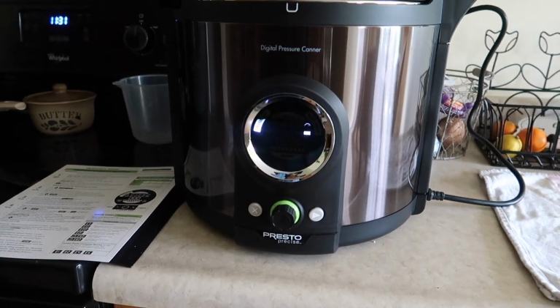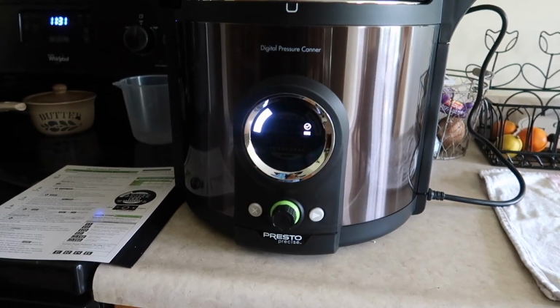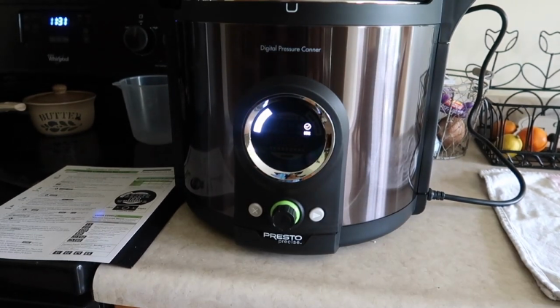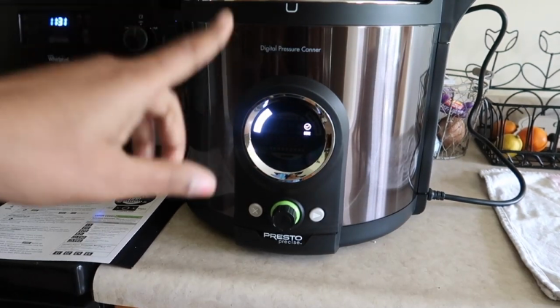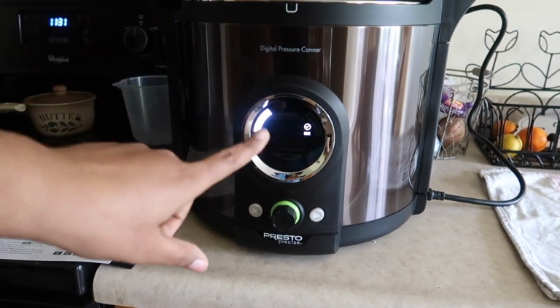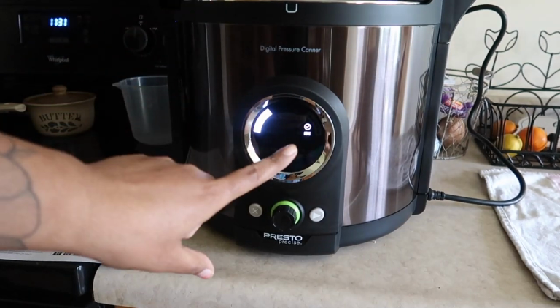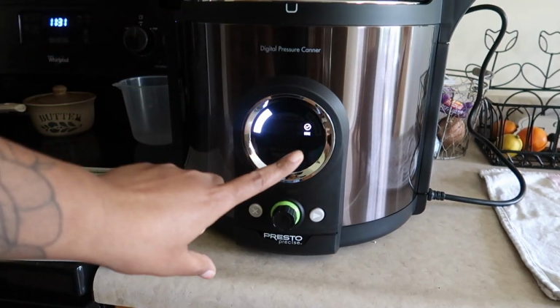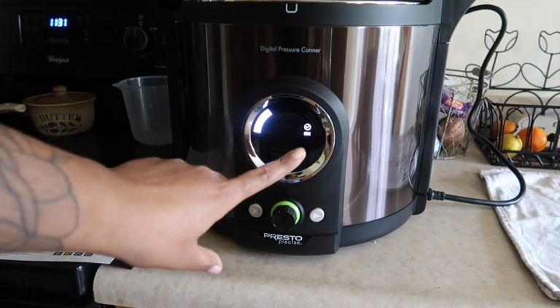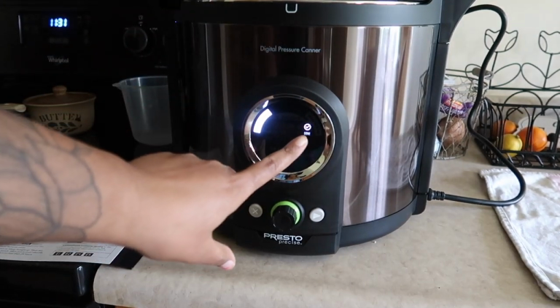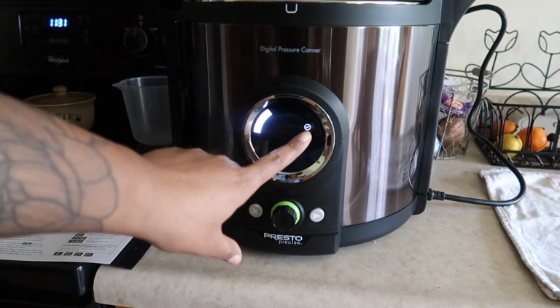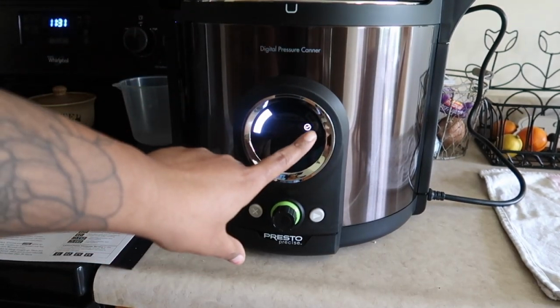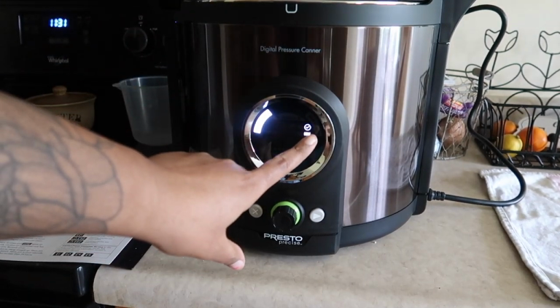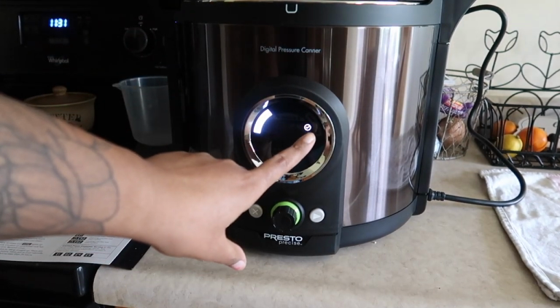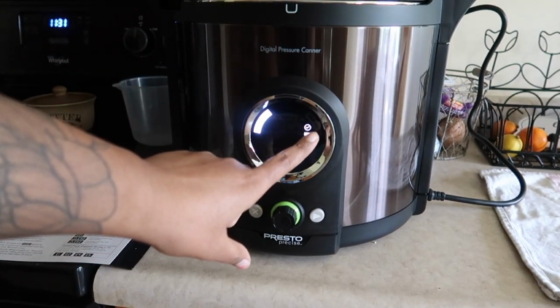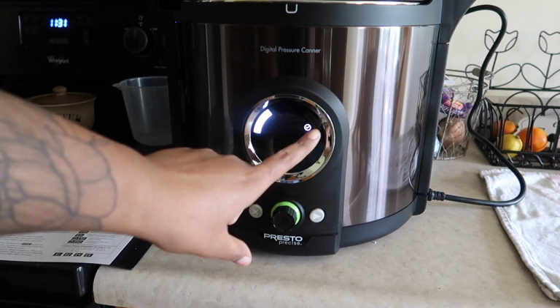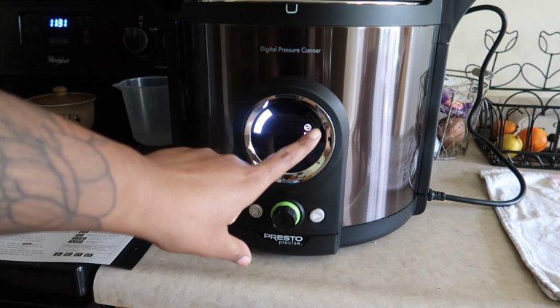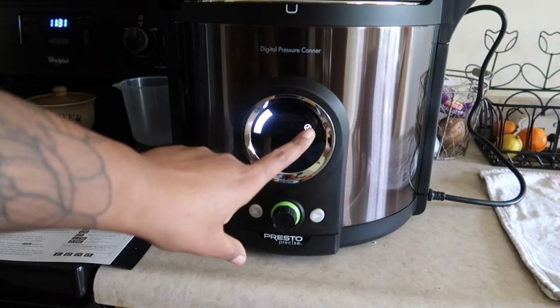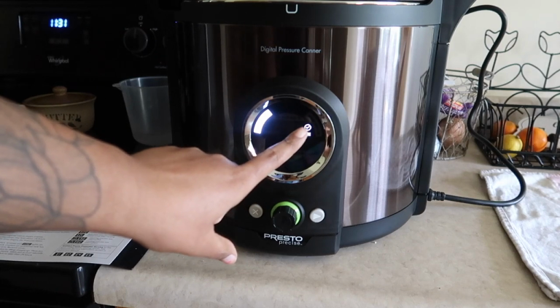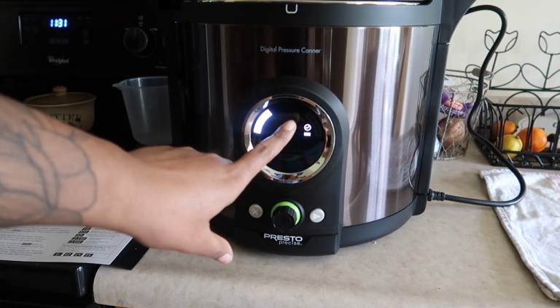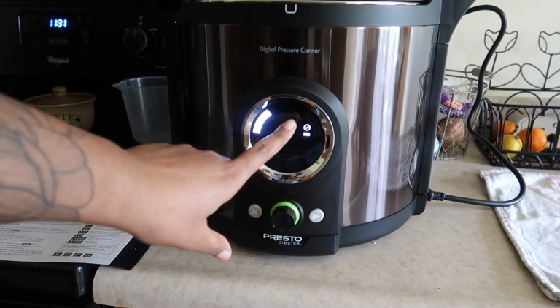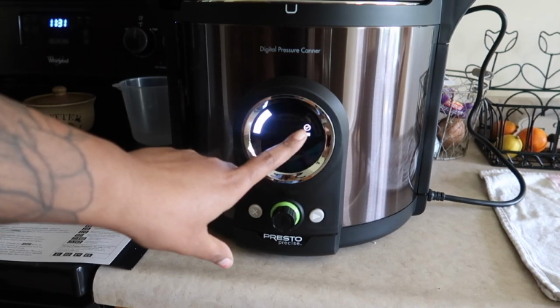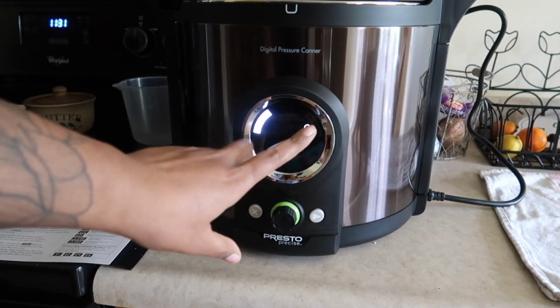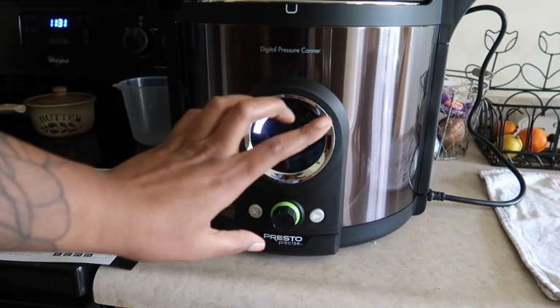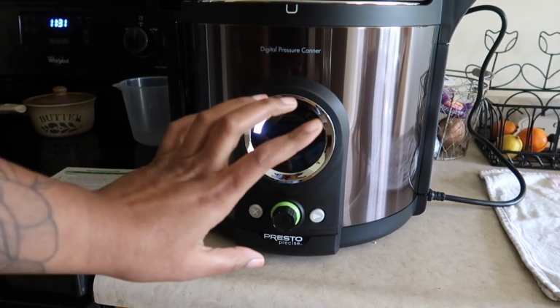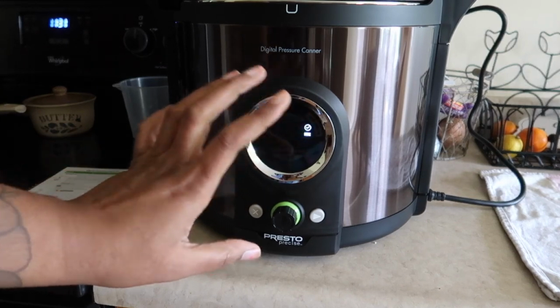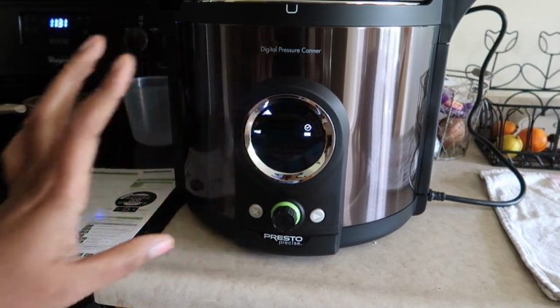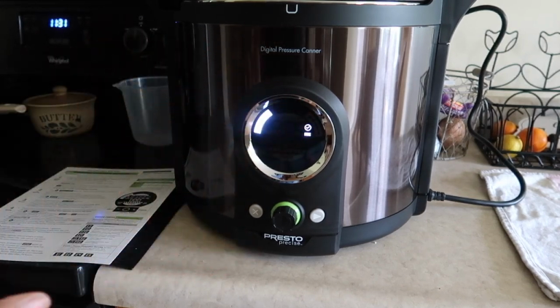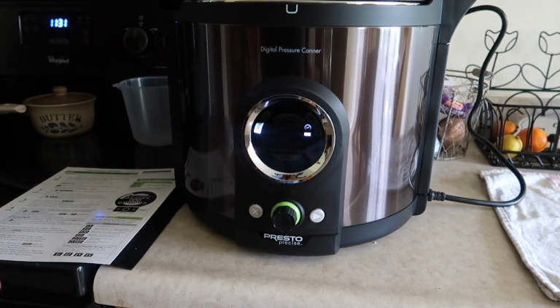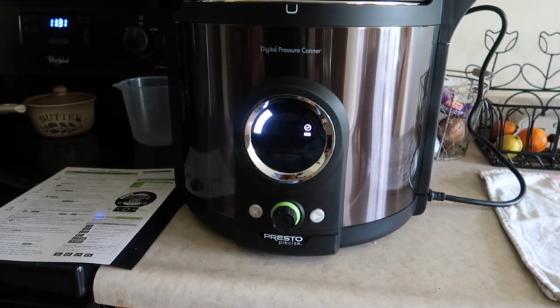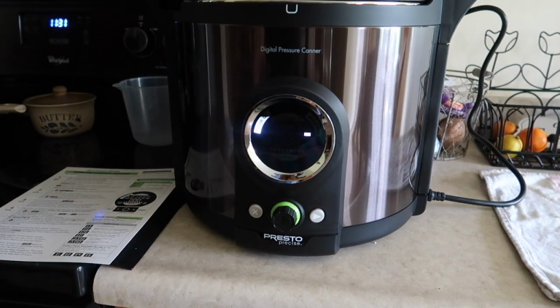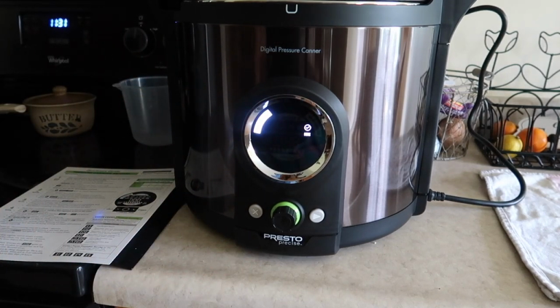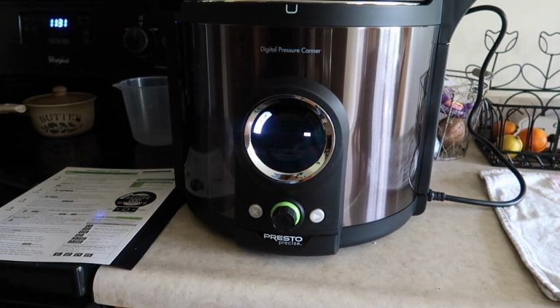It's now done cooling — it says 'done' here, so now we can go ahead and open it up.